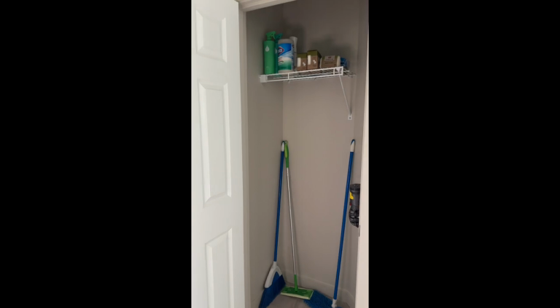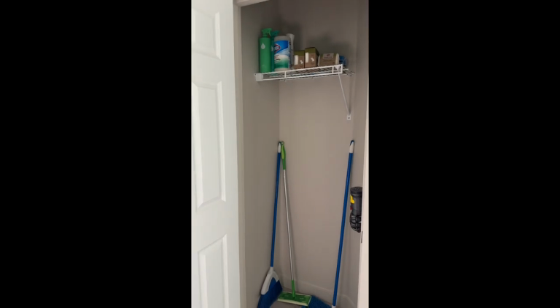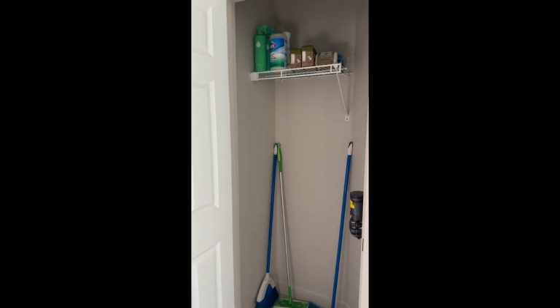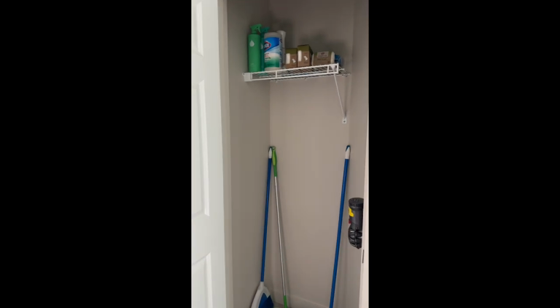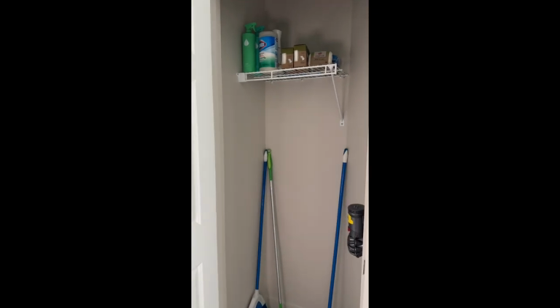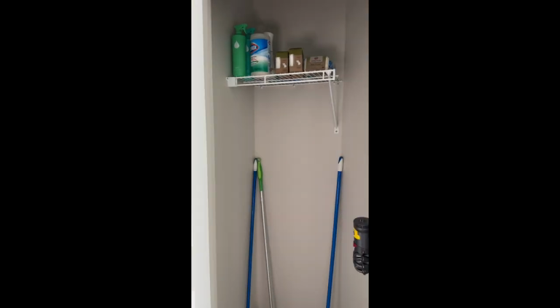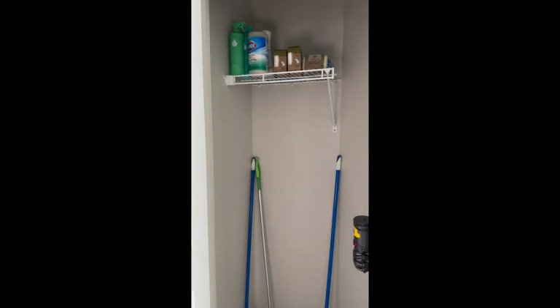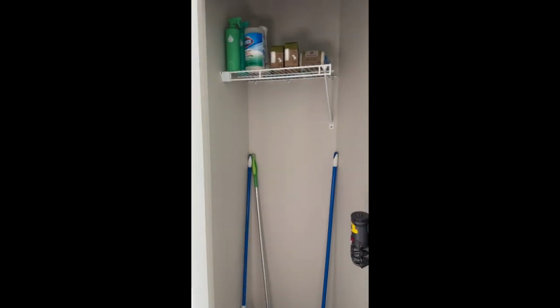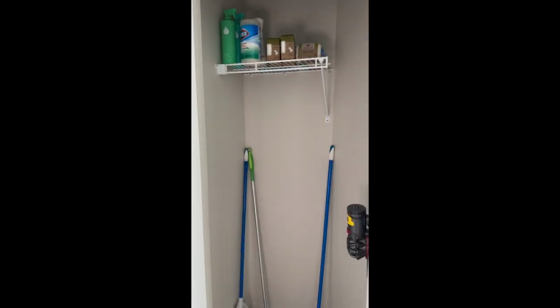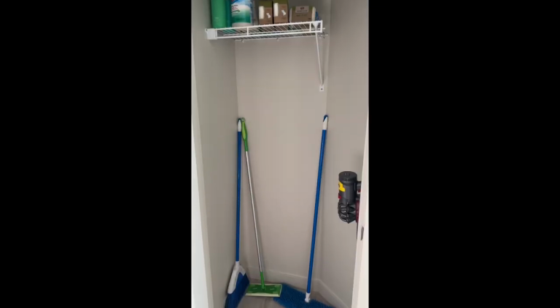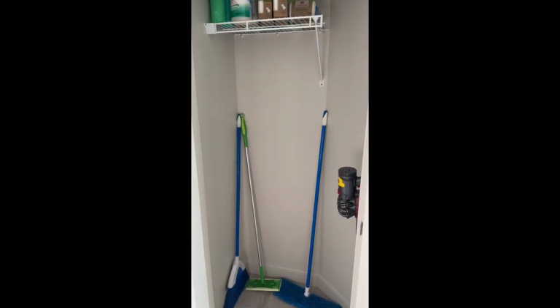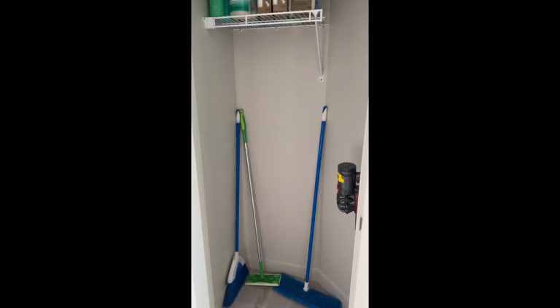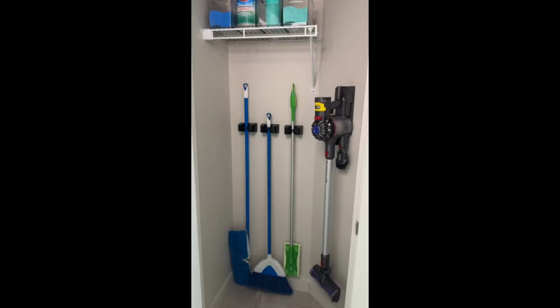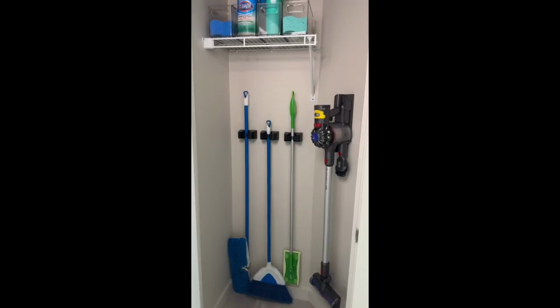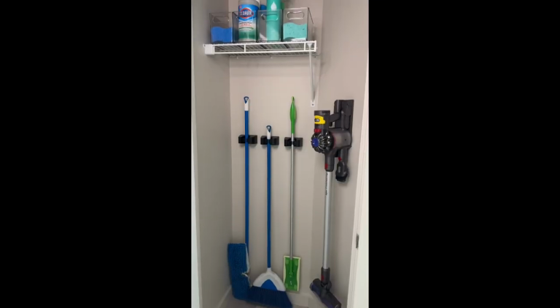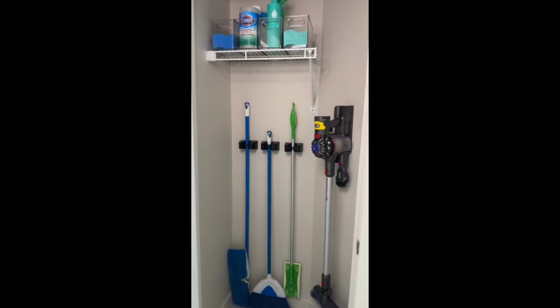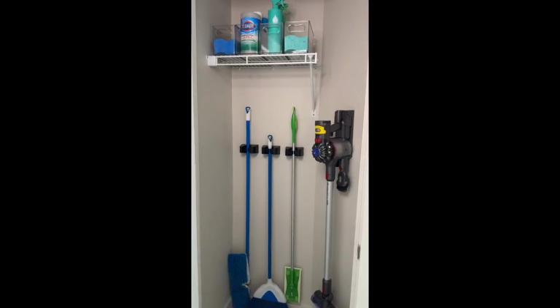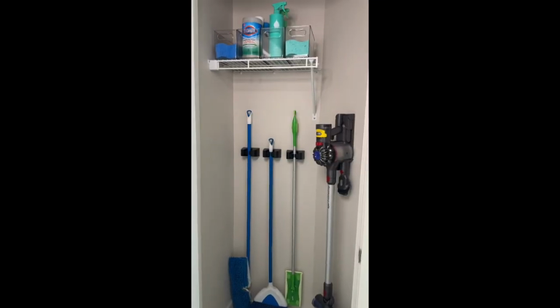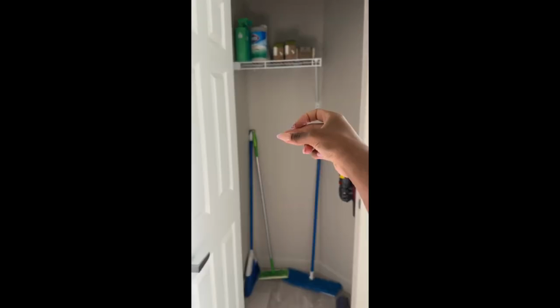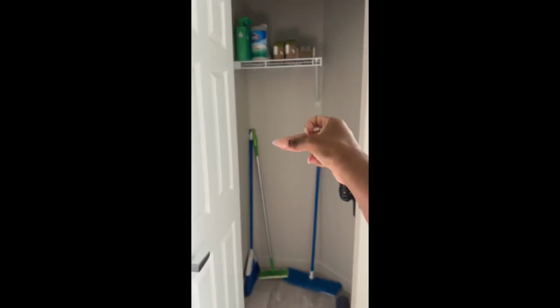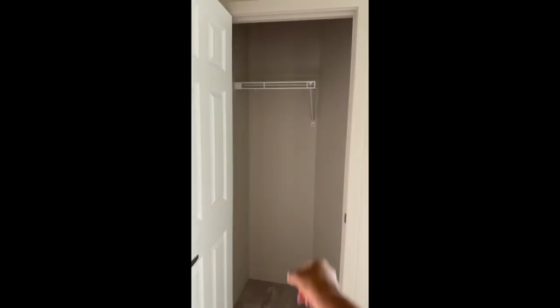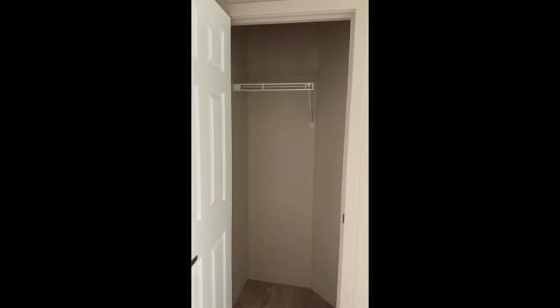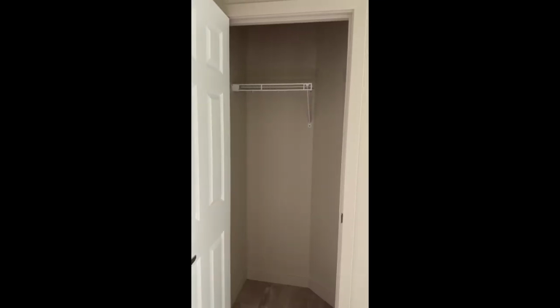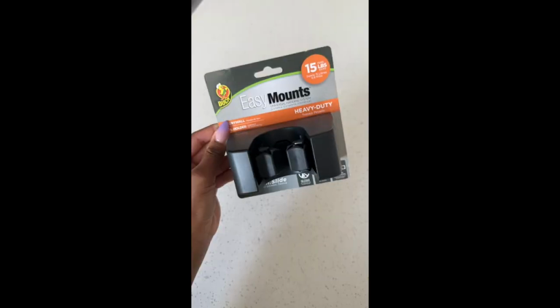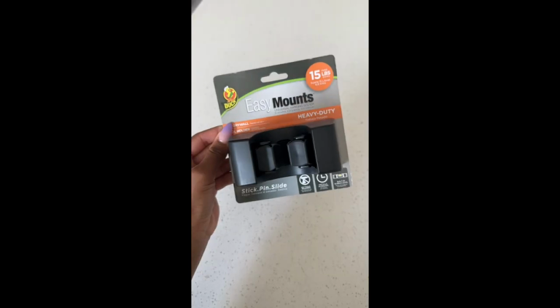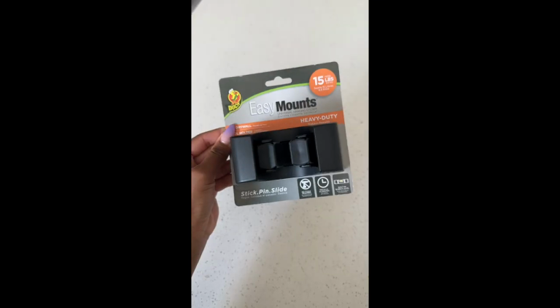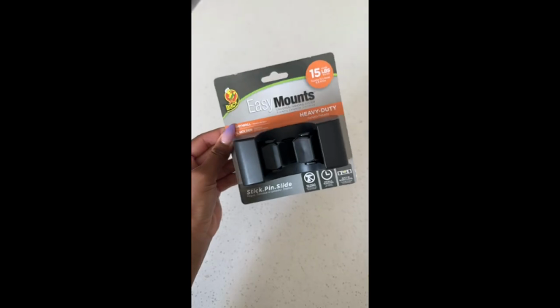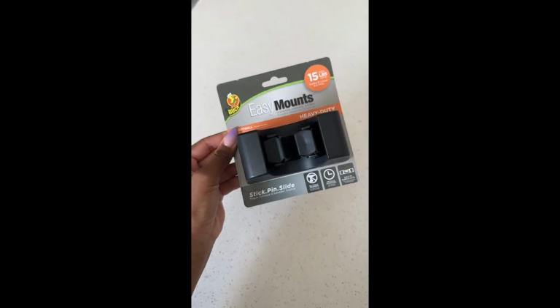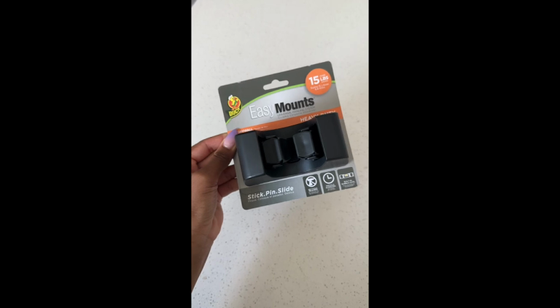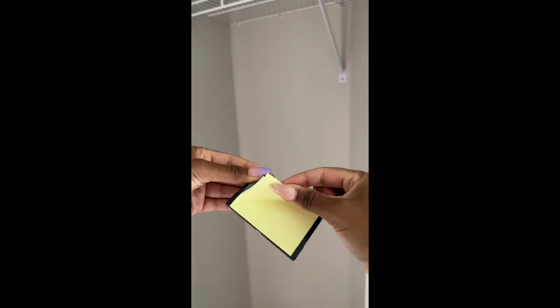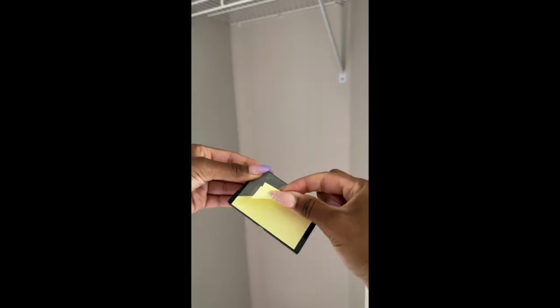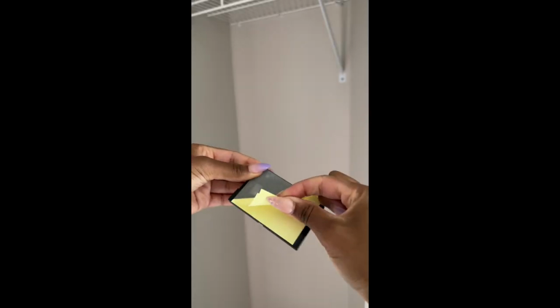I transformed my utility closet from this to this using Easy Mounts from Duck Brand. To install these wall mounts,